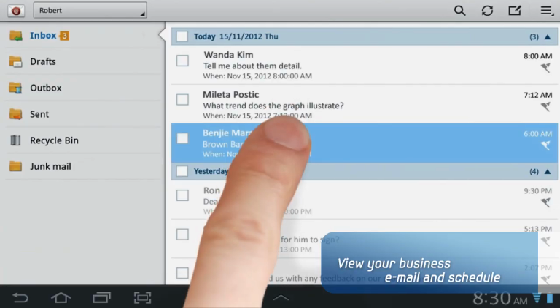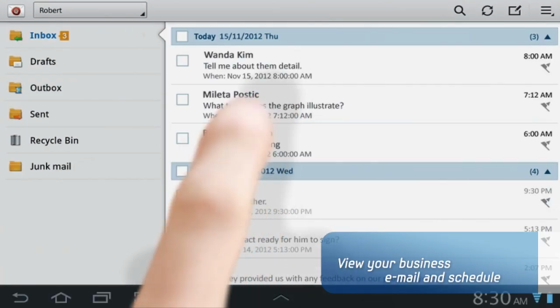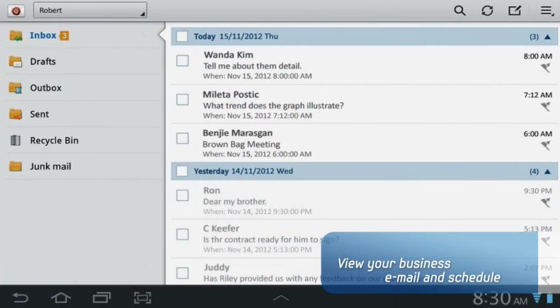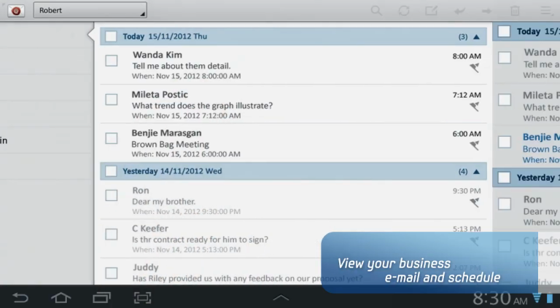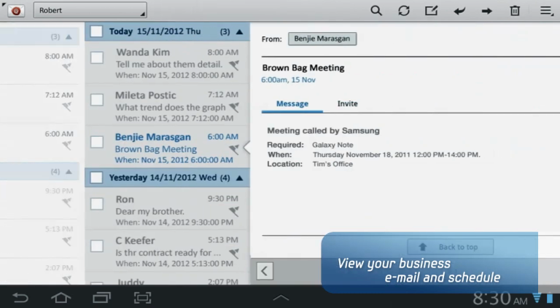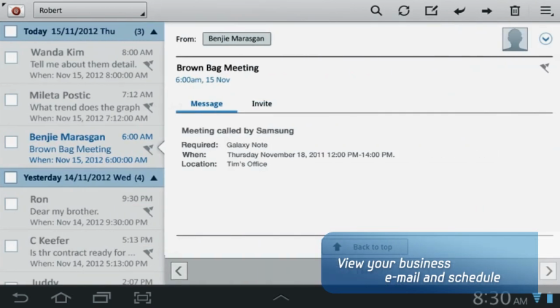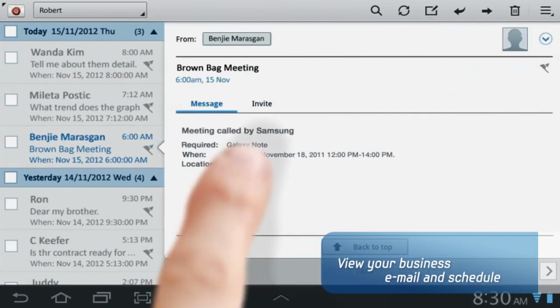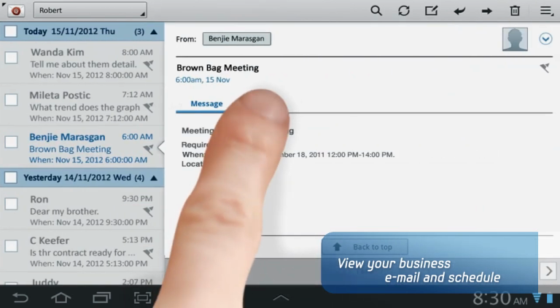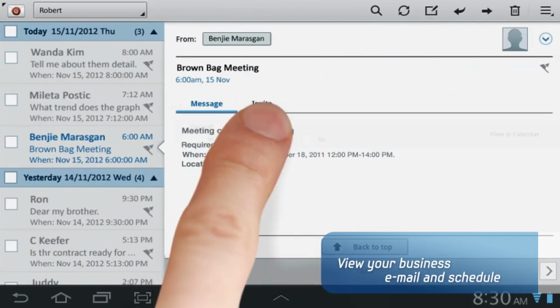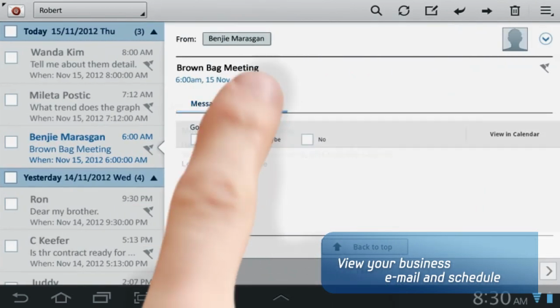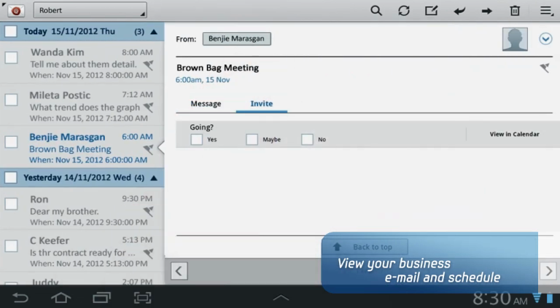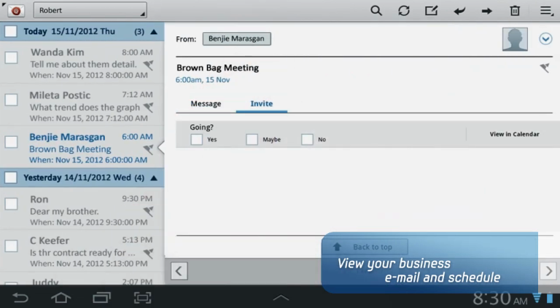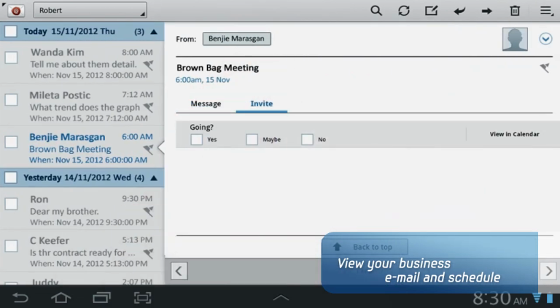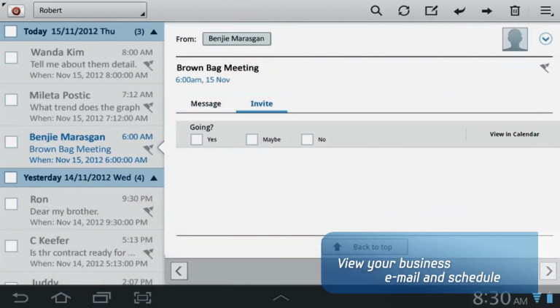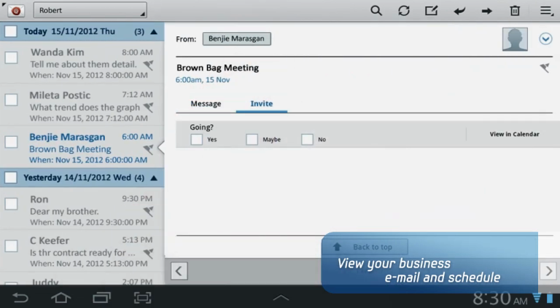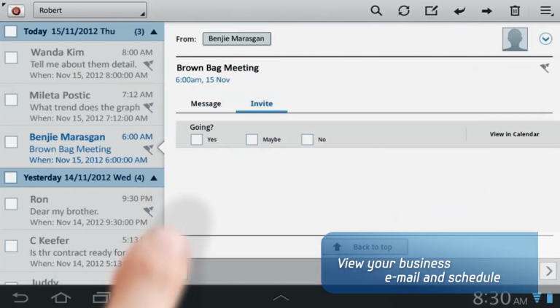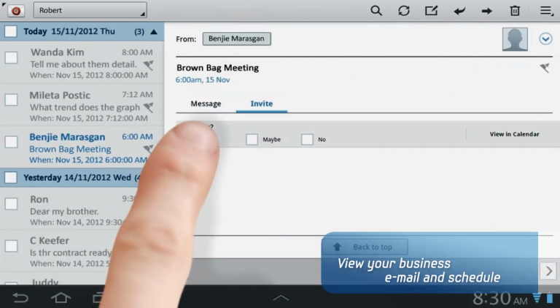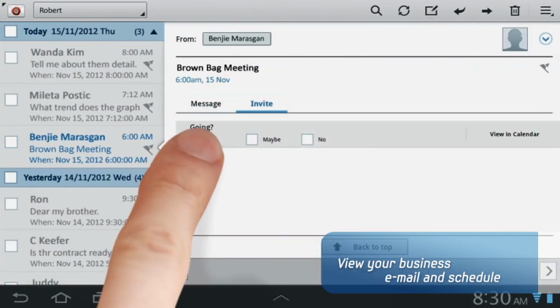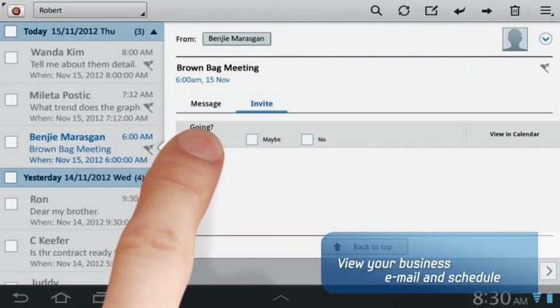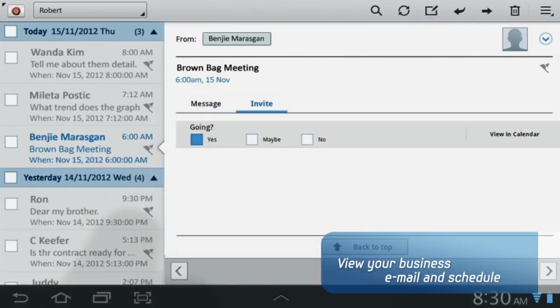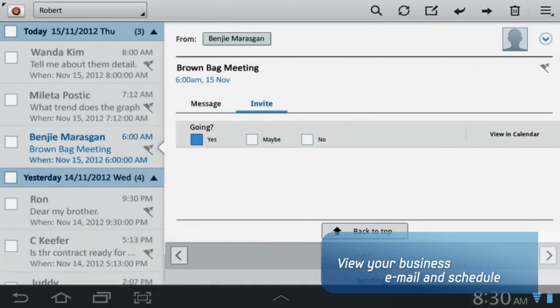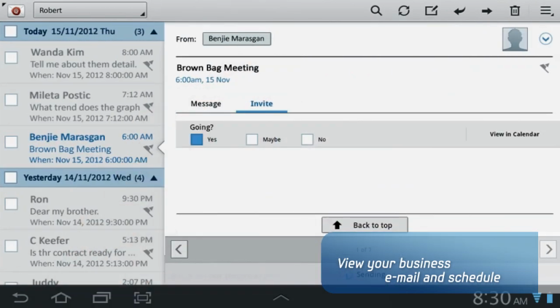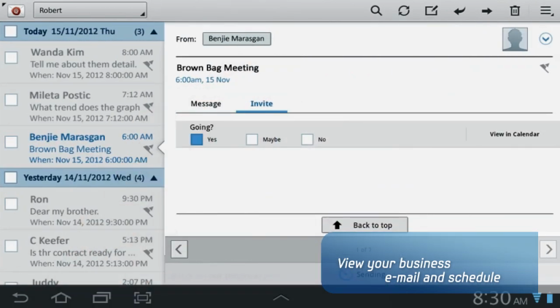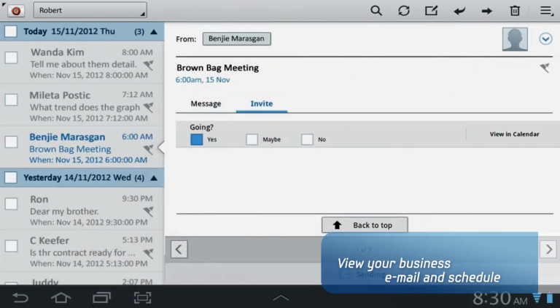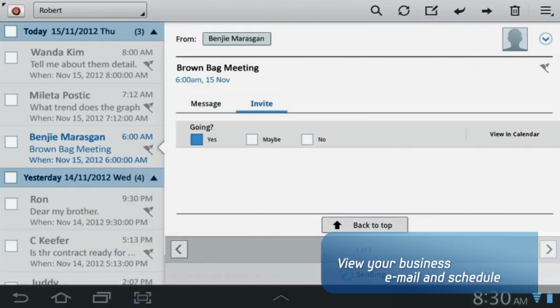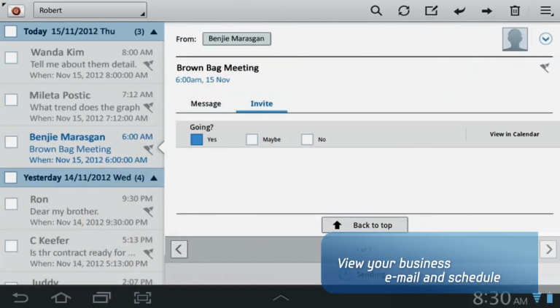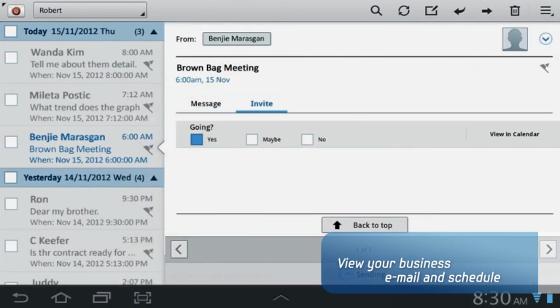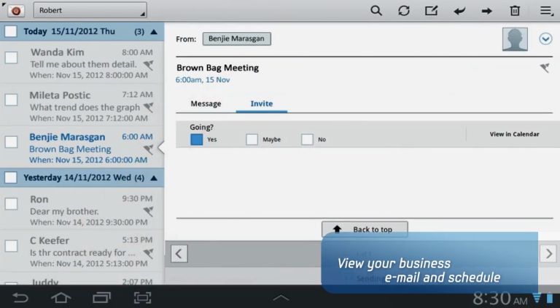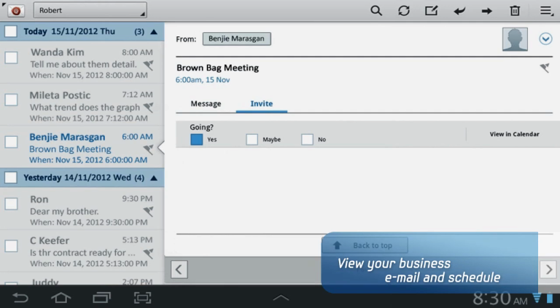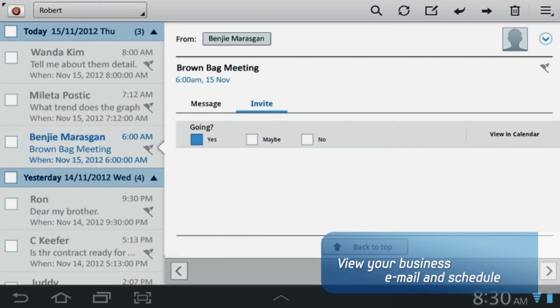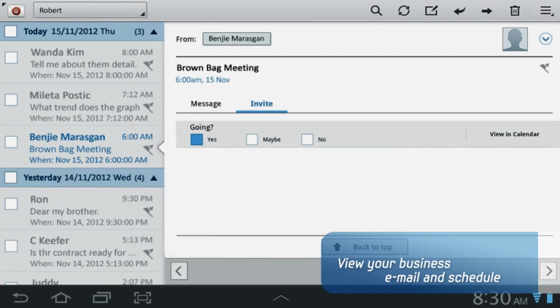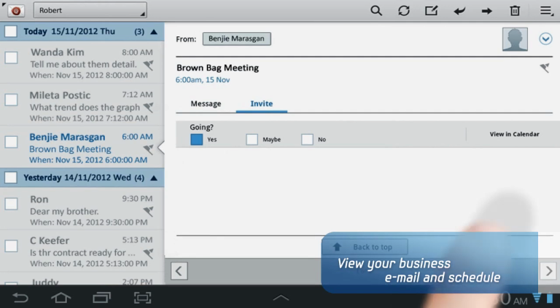You can check your email sent from your coworkers and confirm your agenda and schedule for the day in real time.